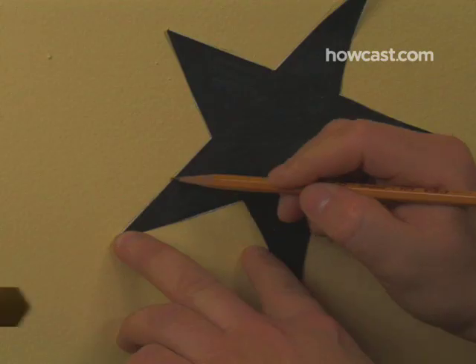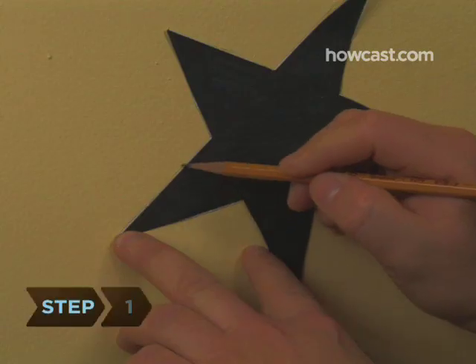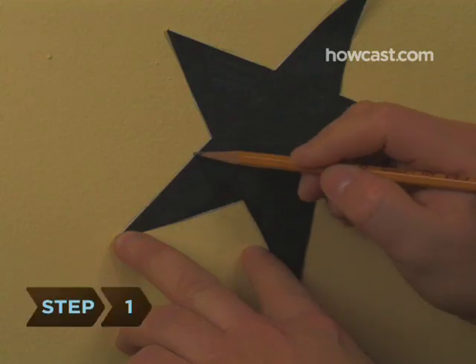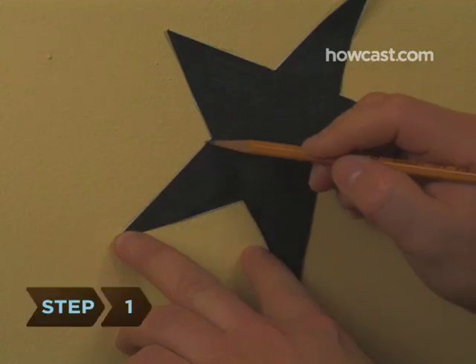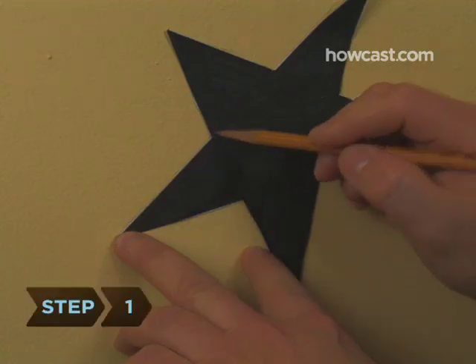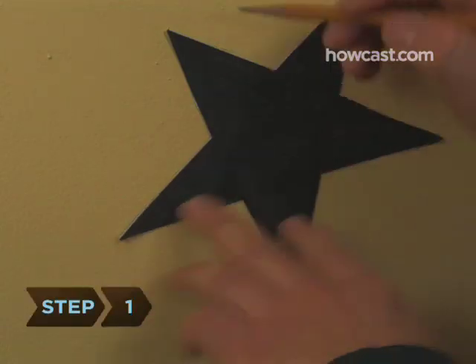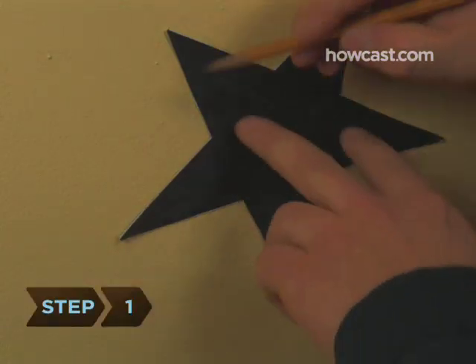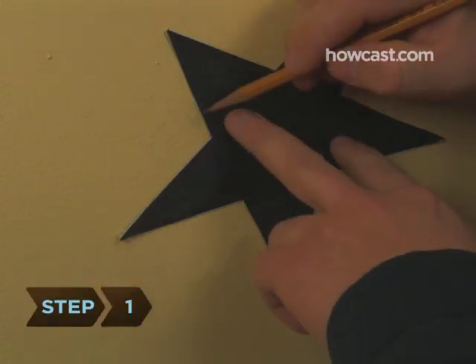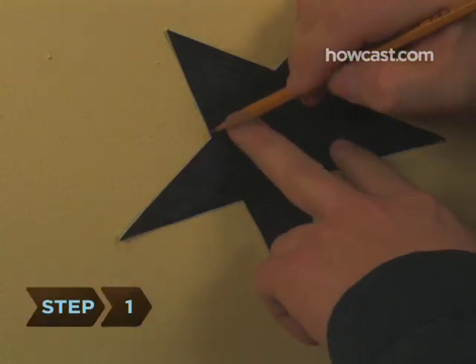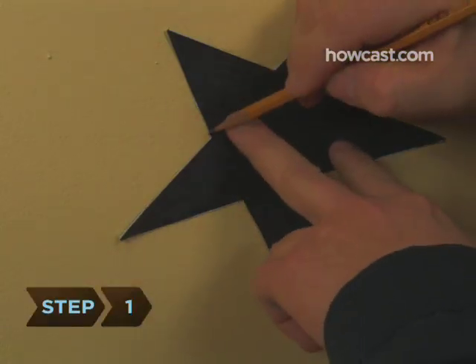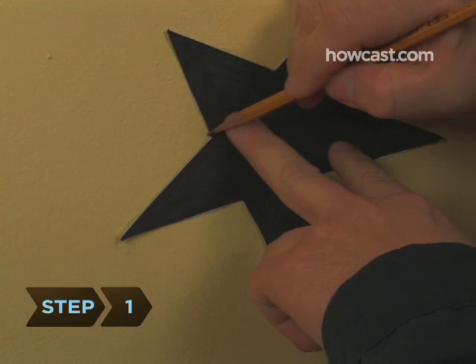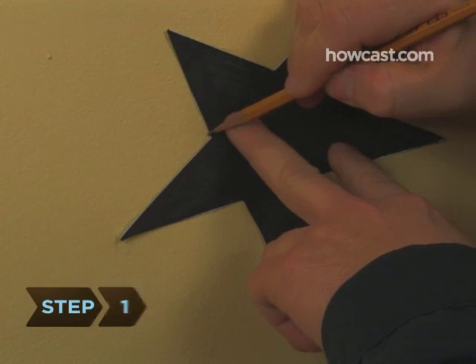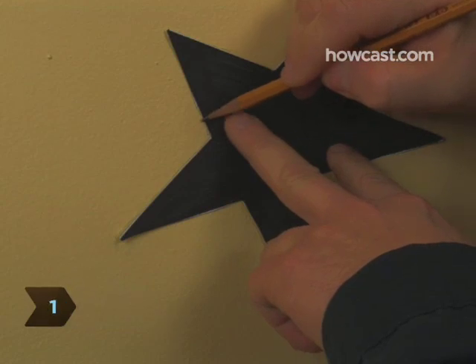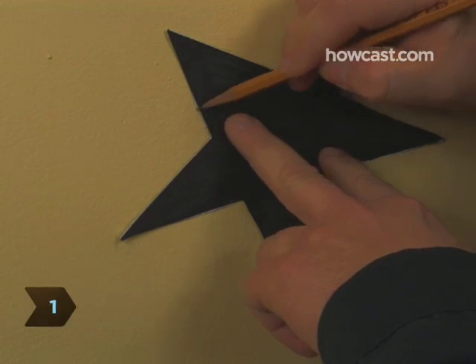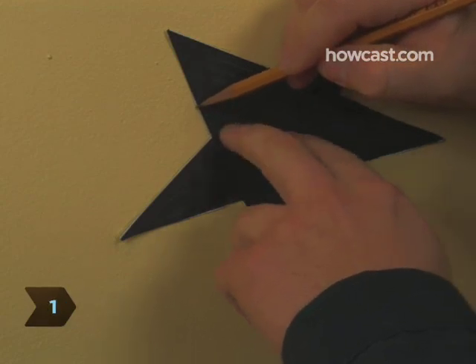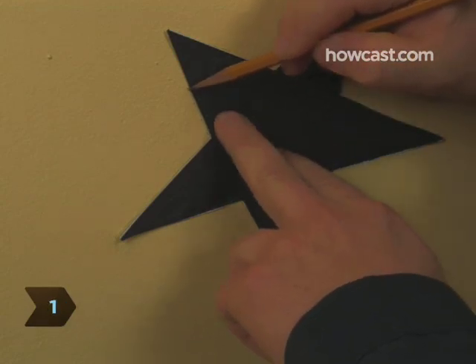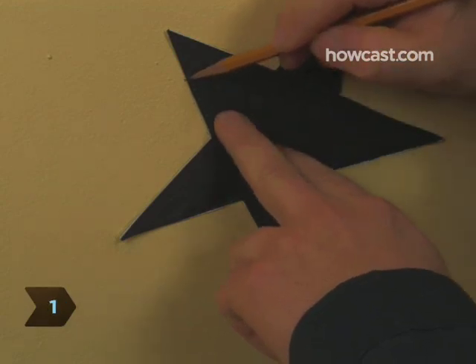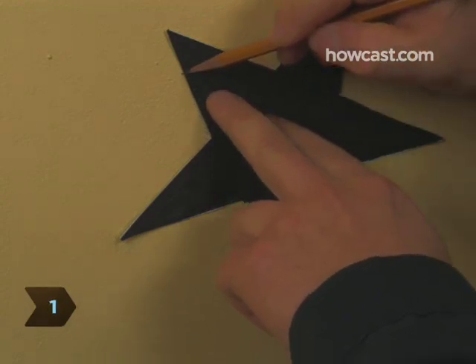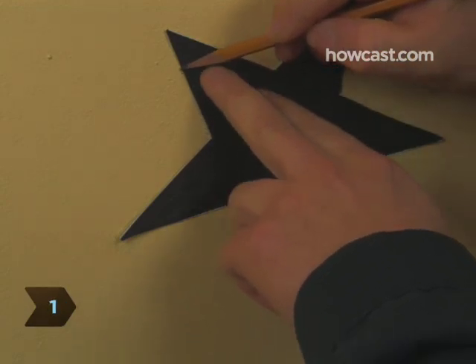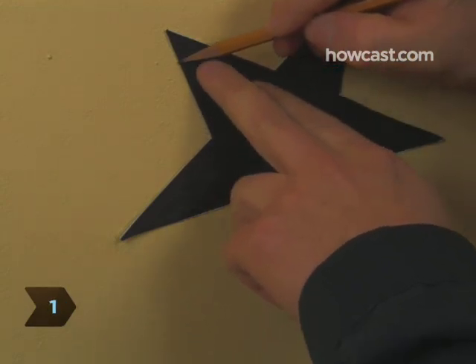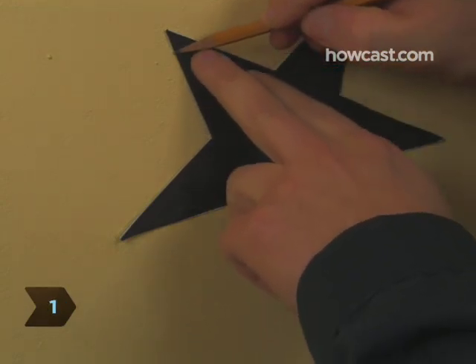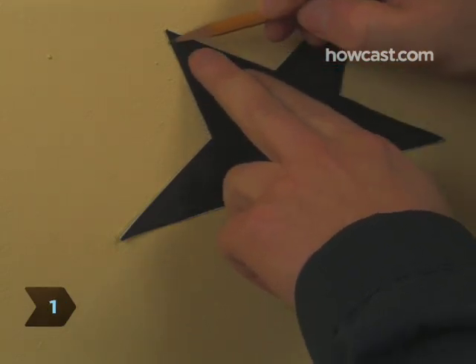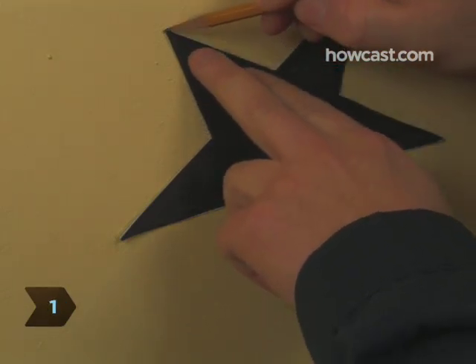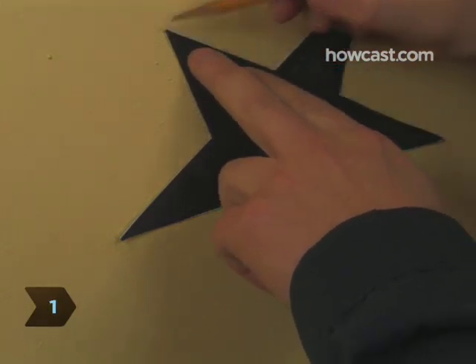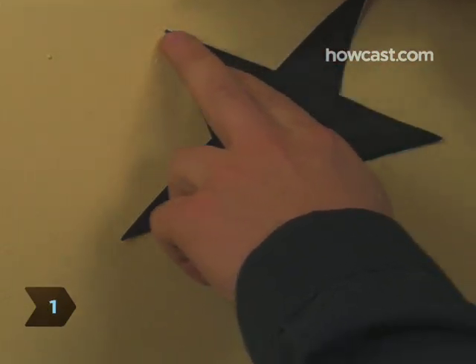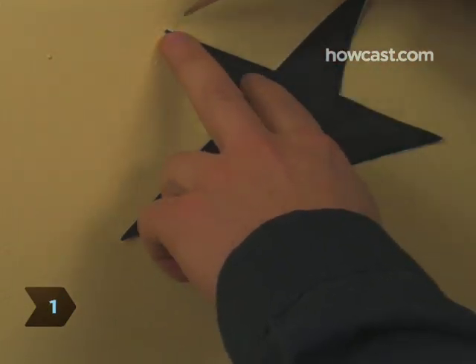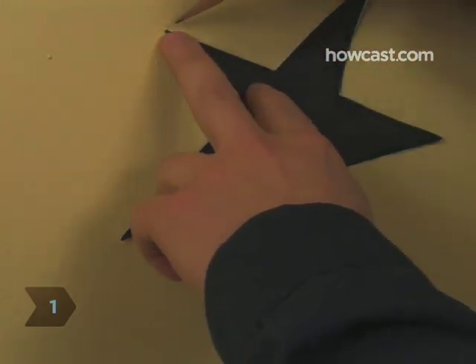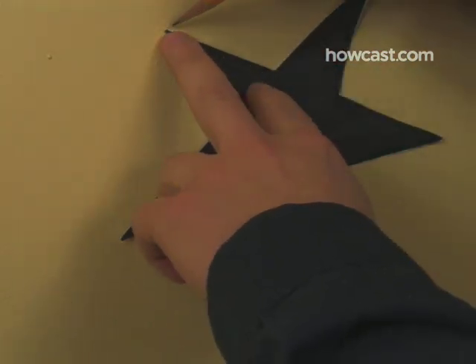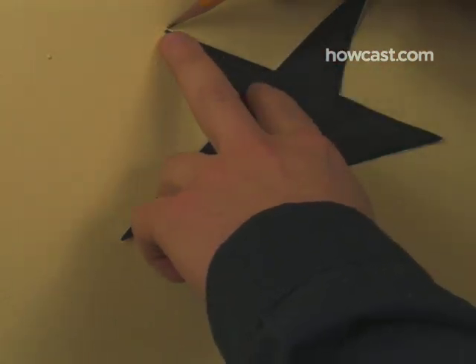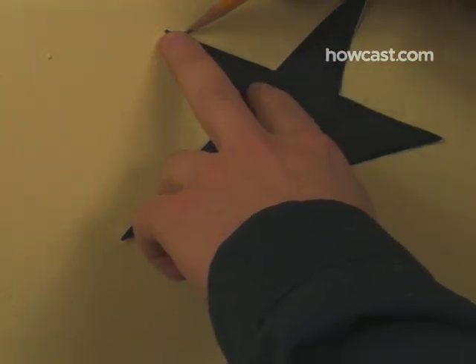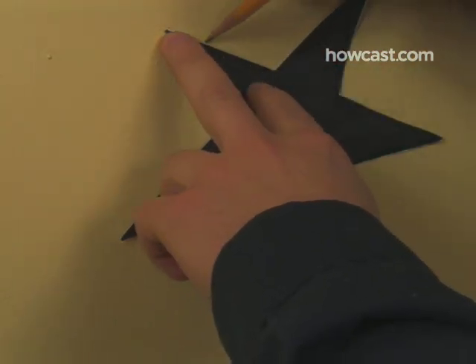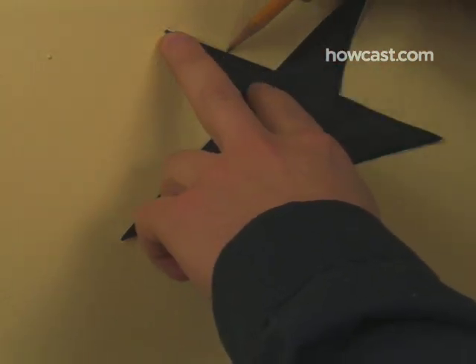Step 1: Pick your design. Using a pencil, lightly trace an outline of the picture onto your wall.